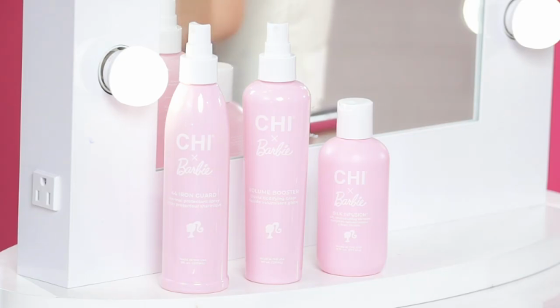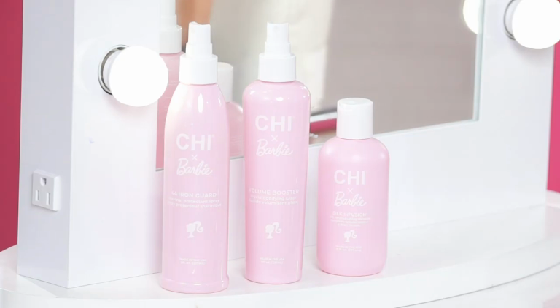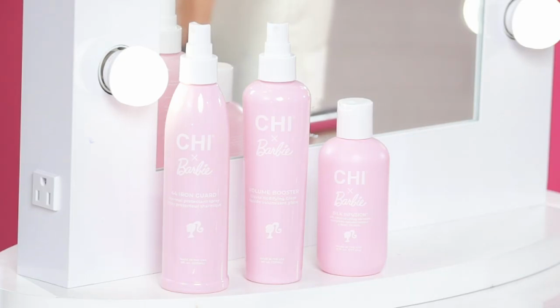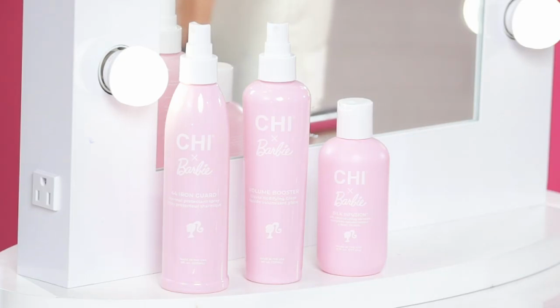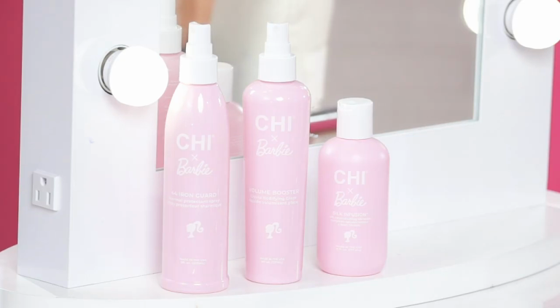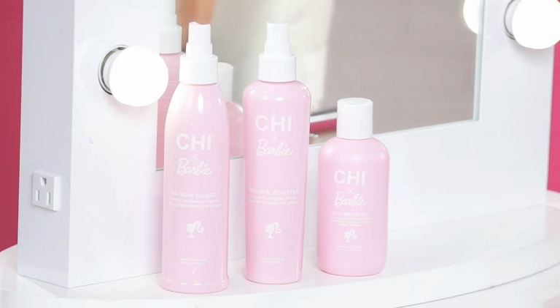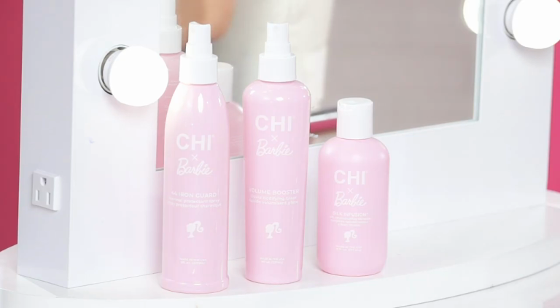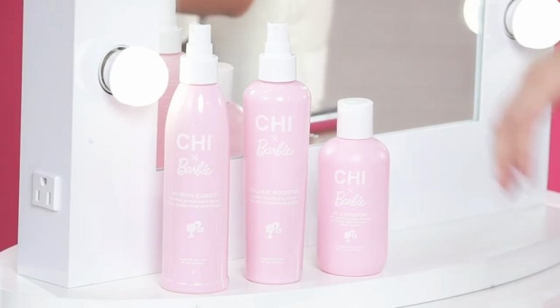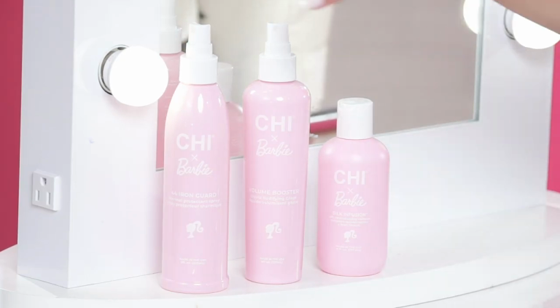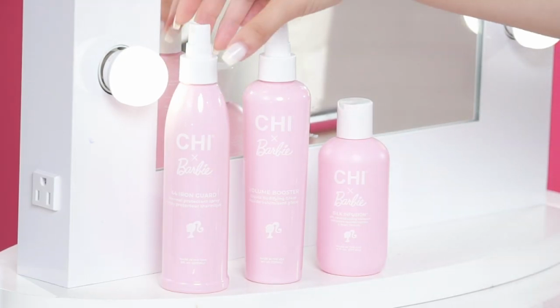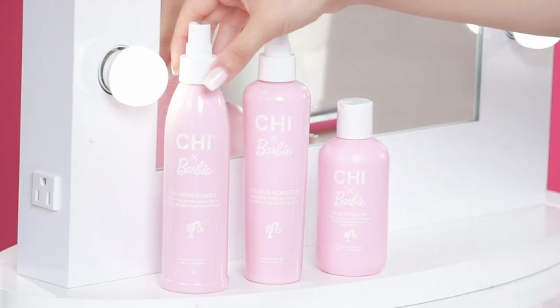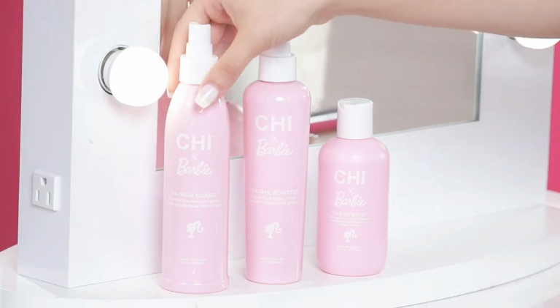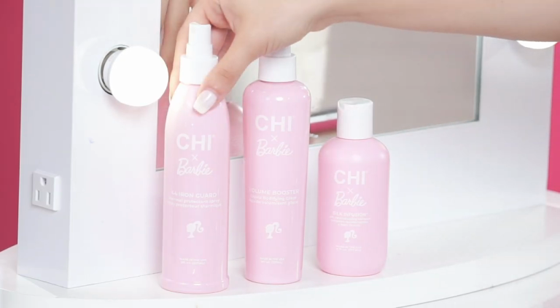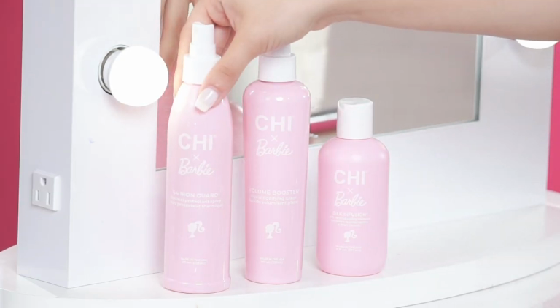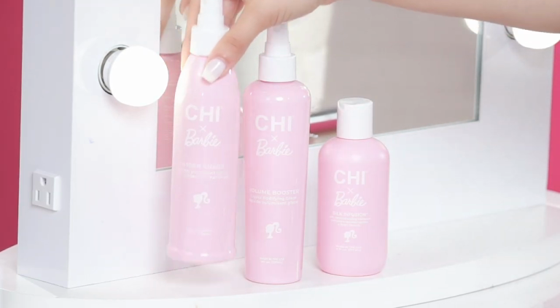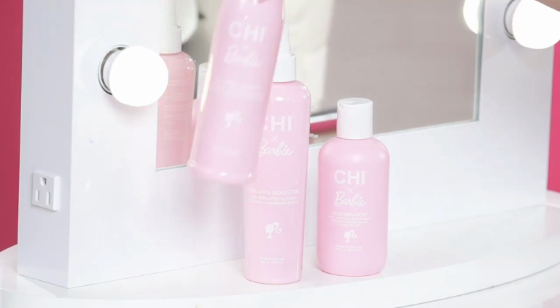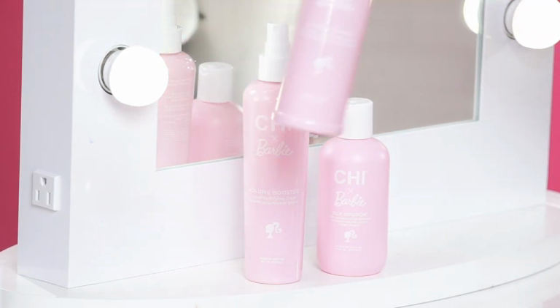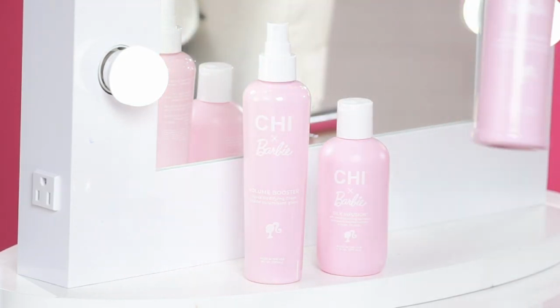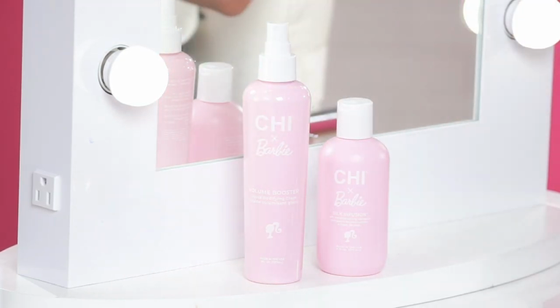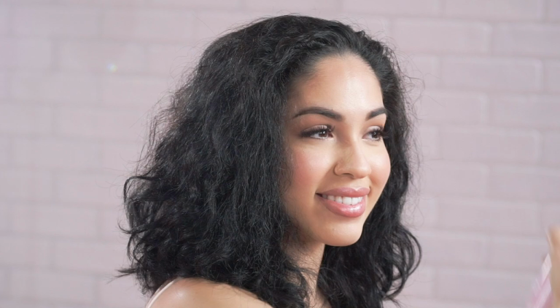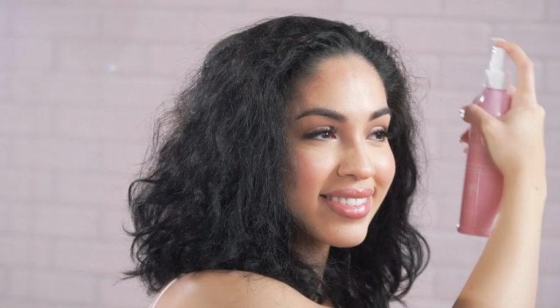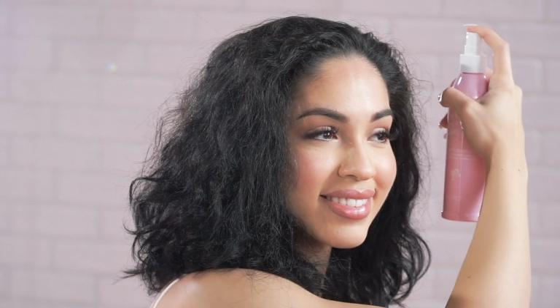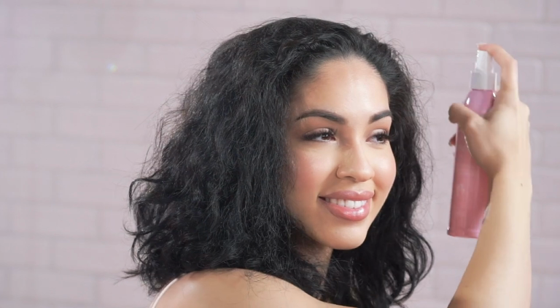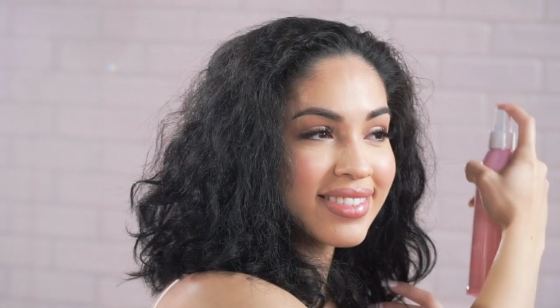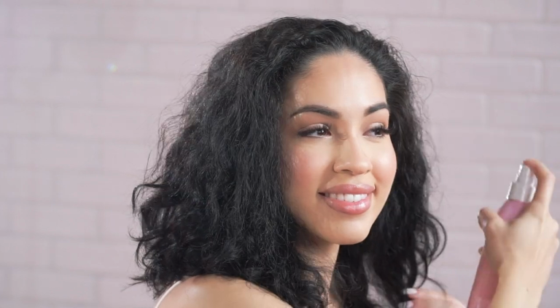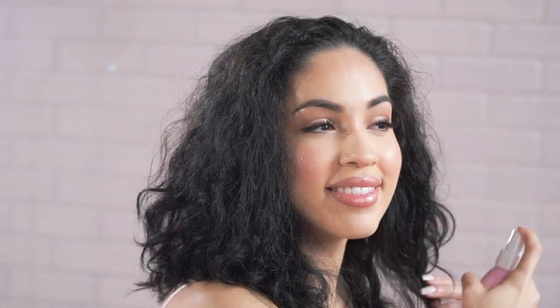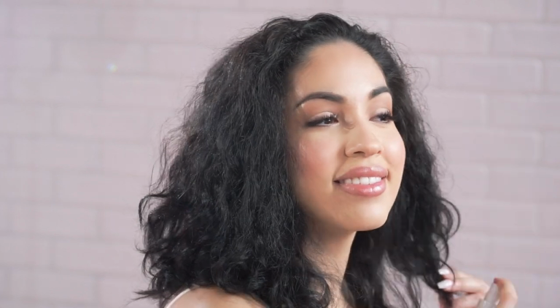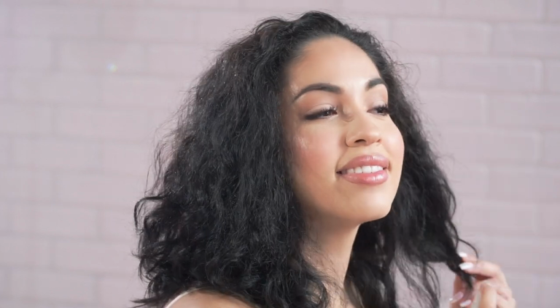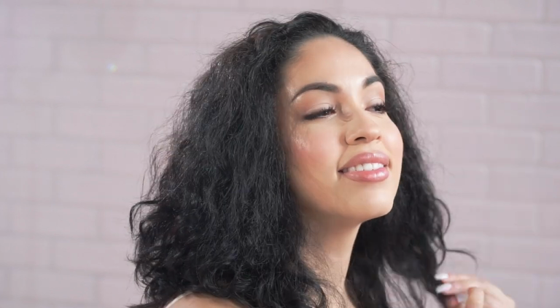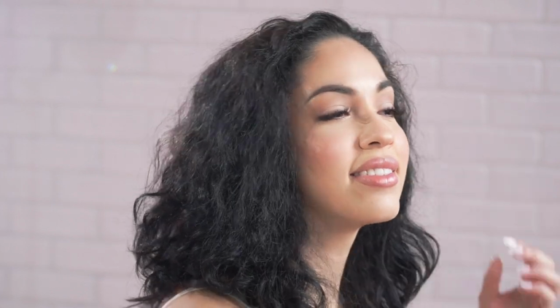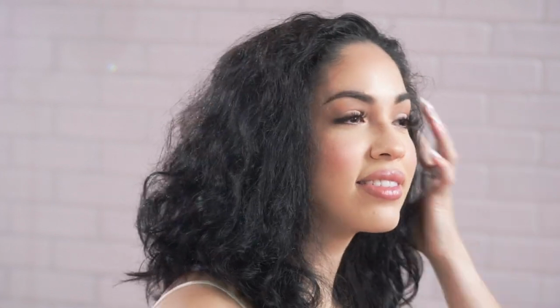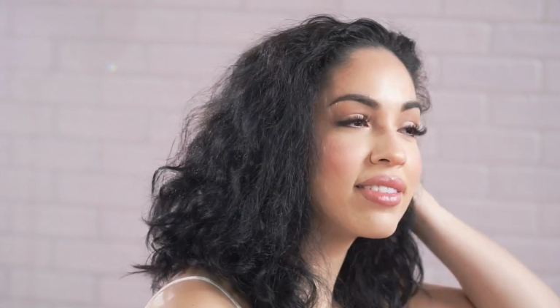To prepare and protect hair for styling, spray the Chi and Barbie Iron Guard all over hair from root to ends.